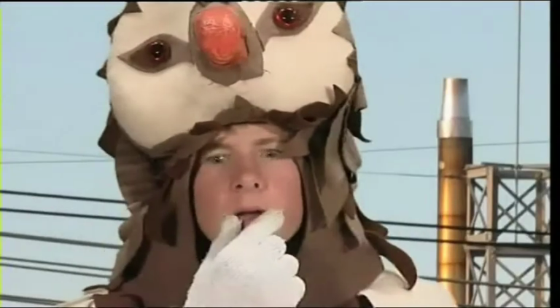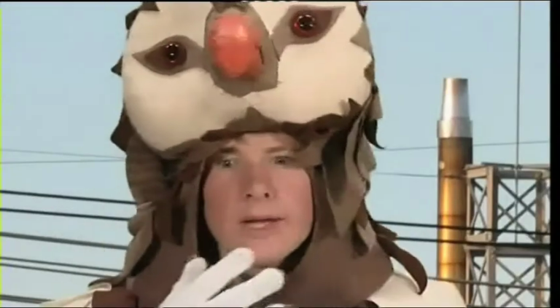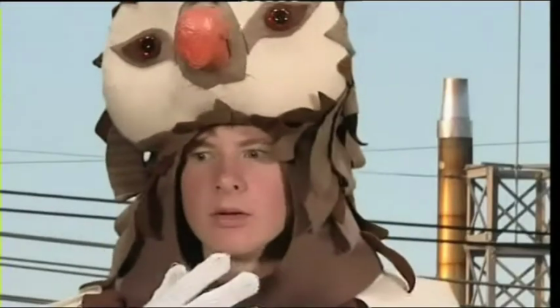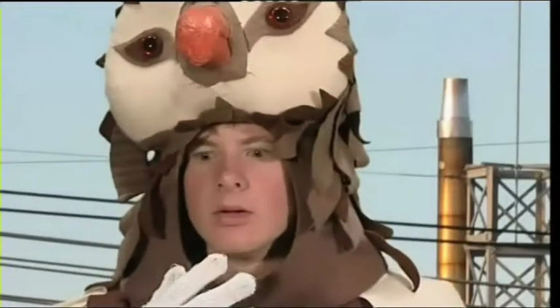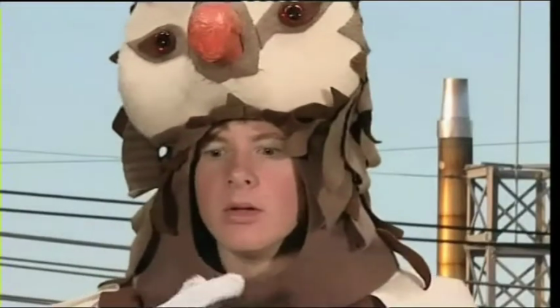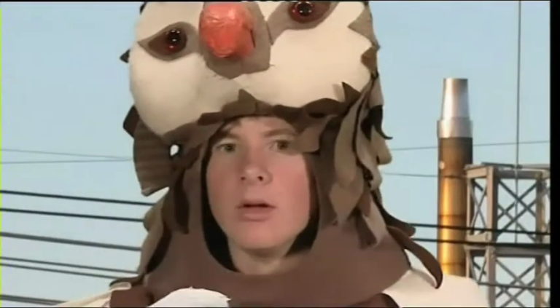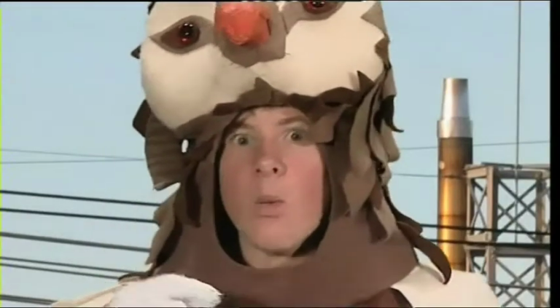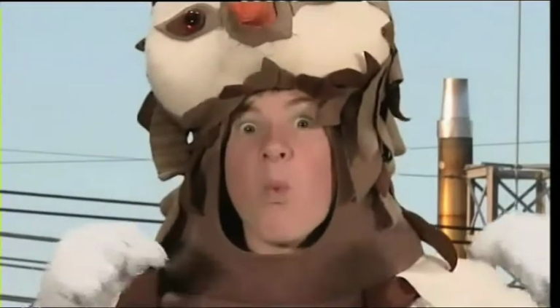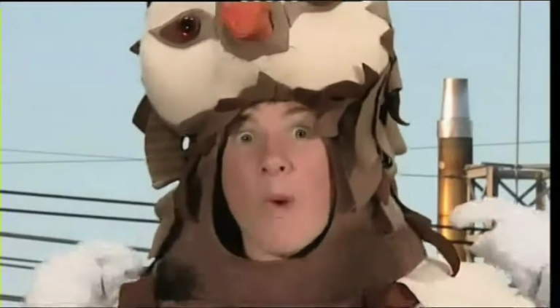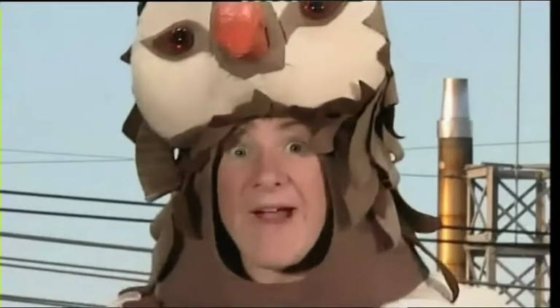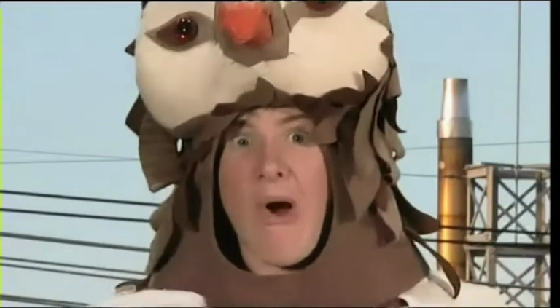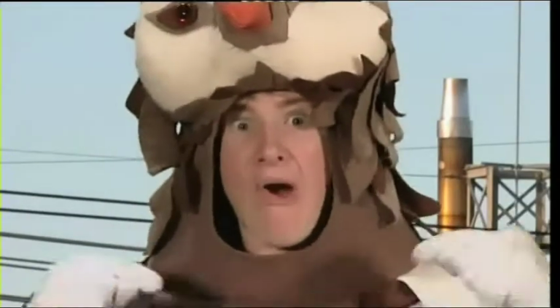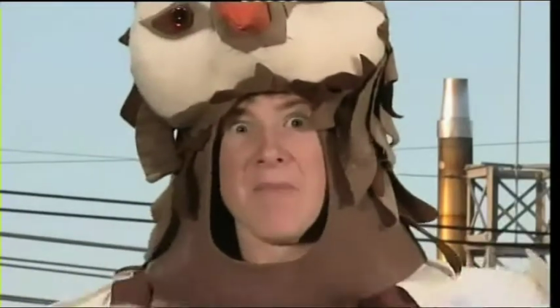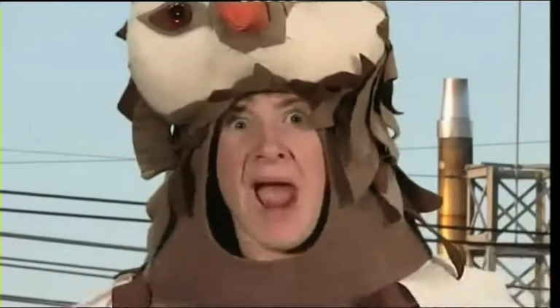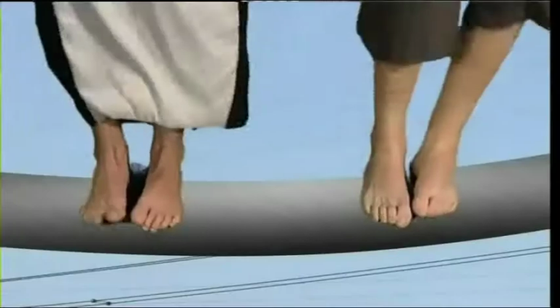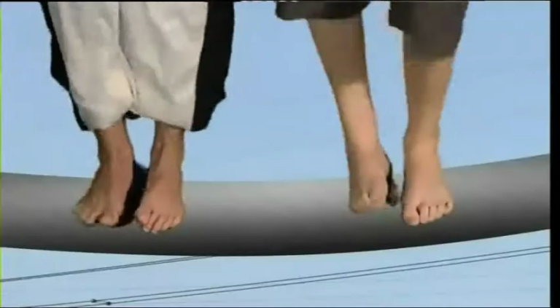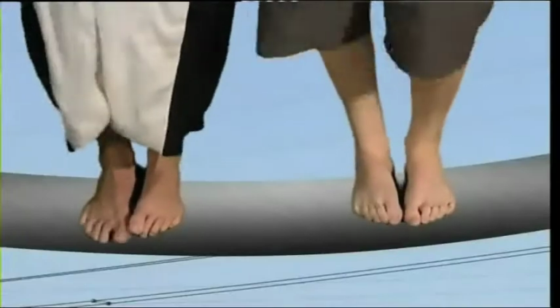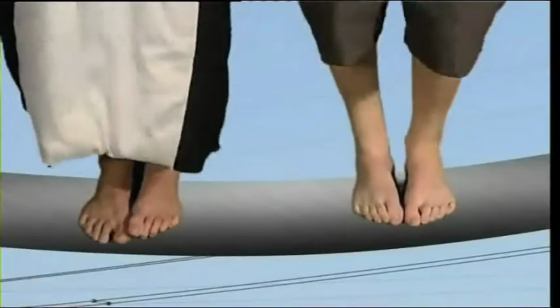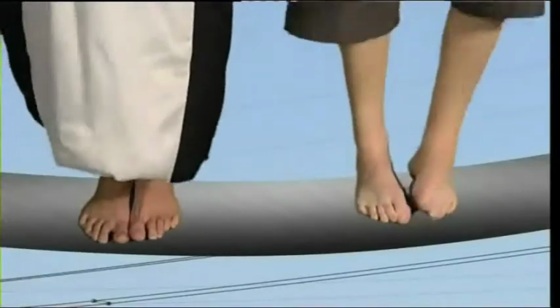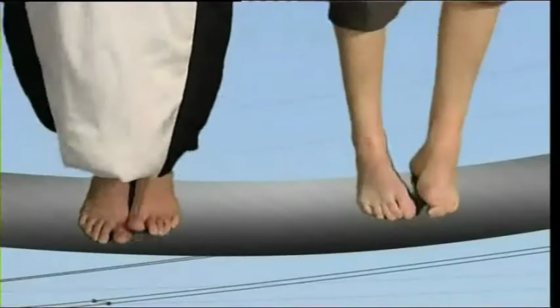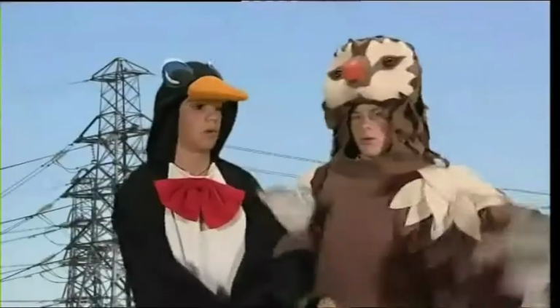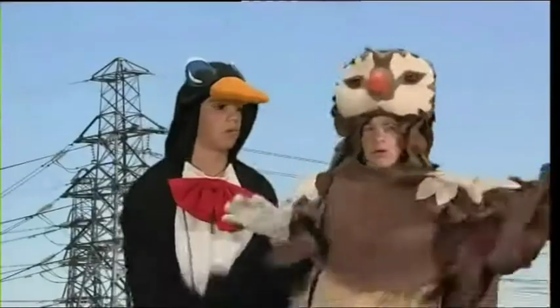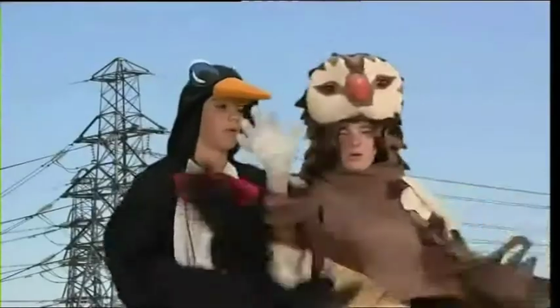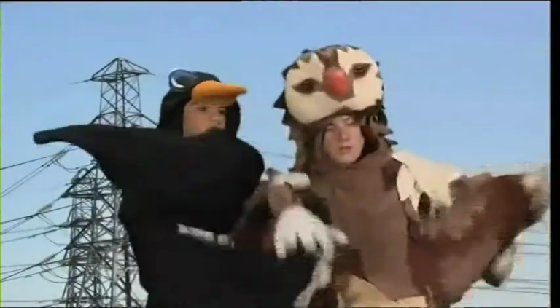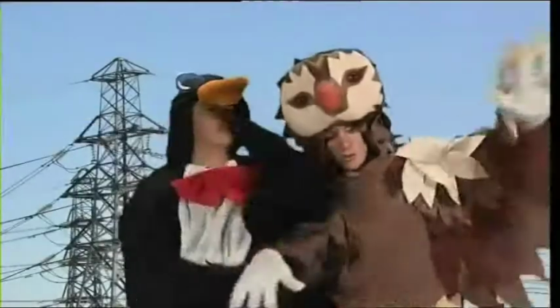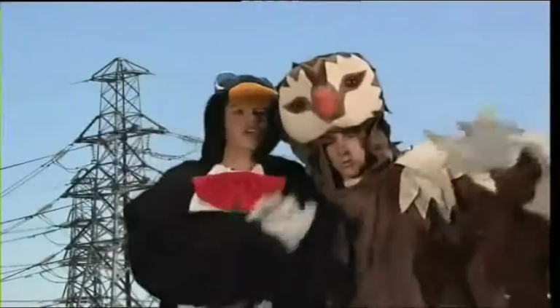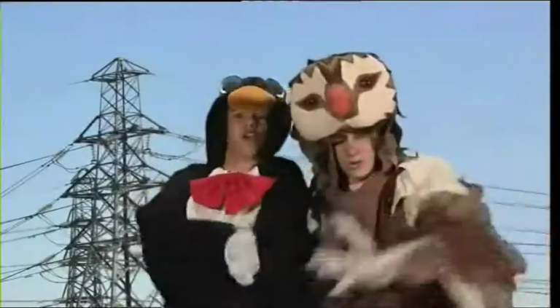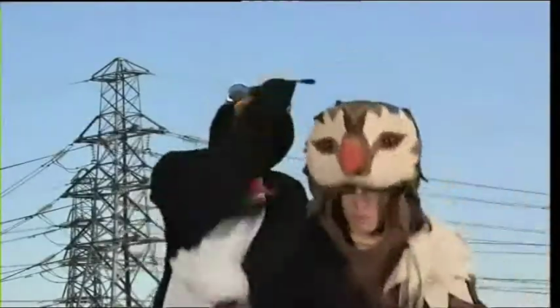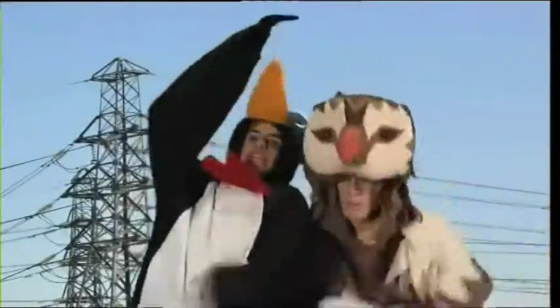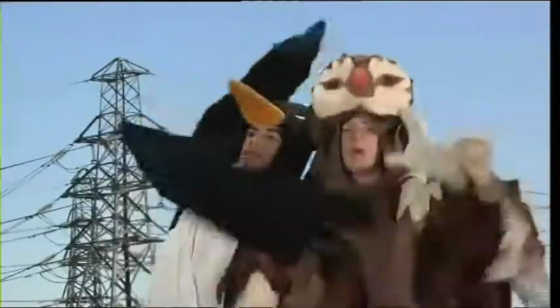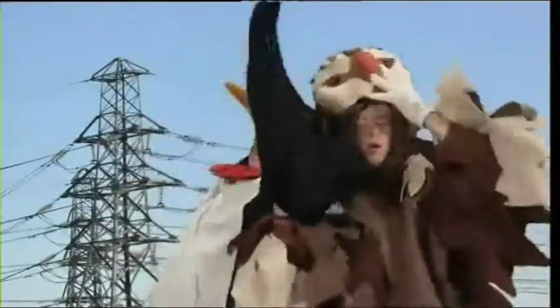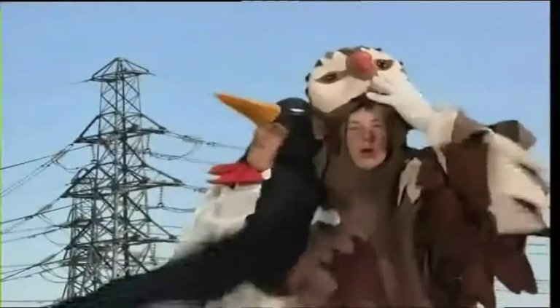Hang on, we're on the power line! Whoa, don't move, stop moving!